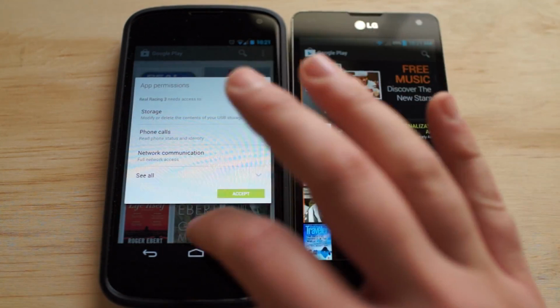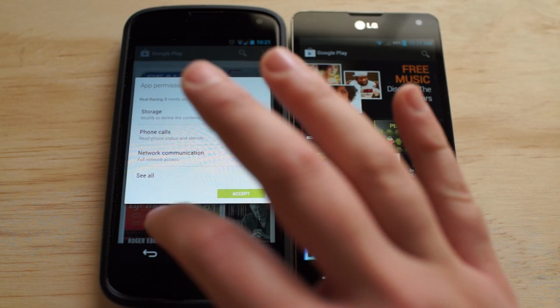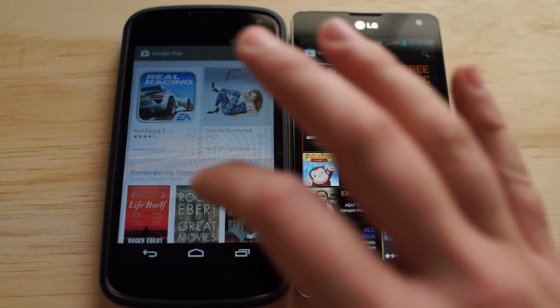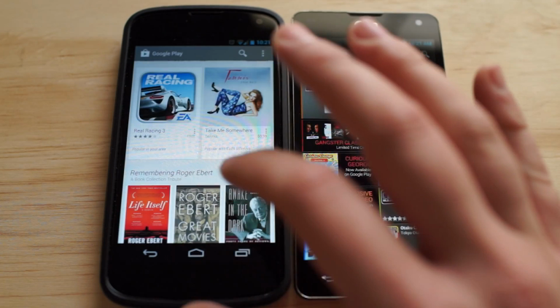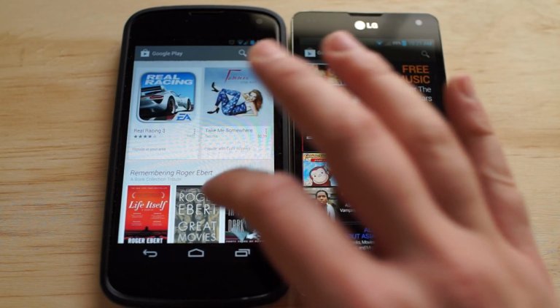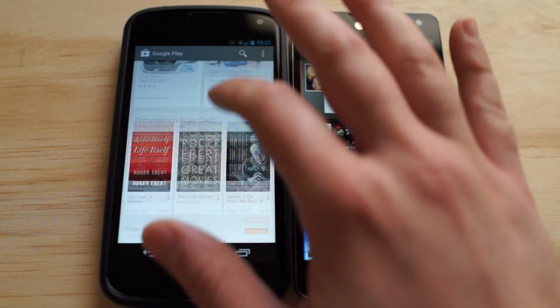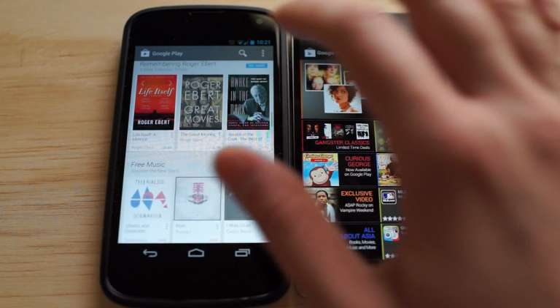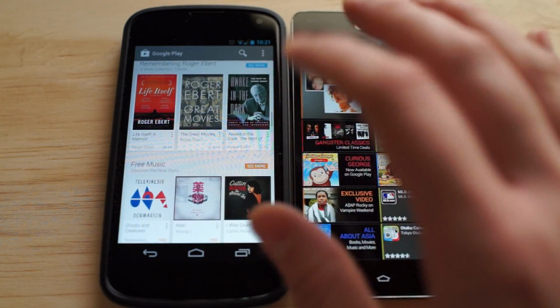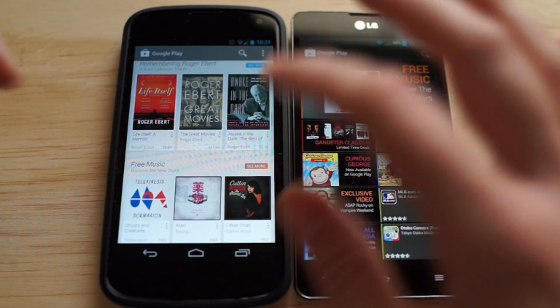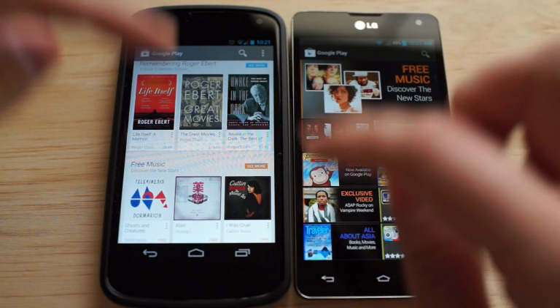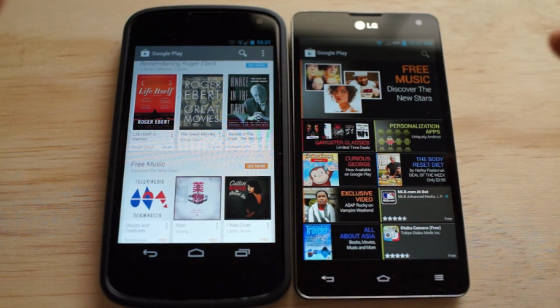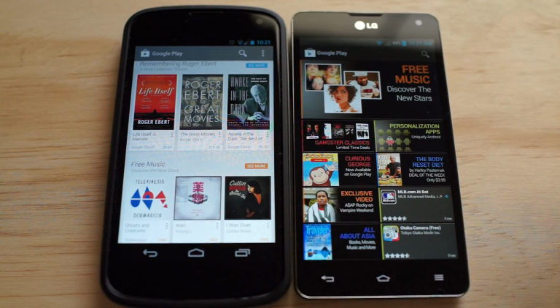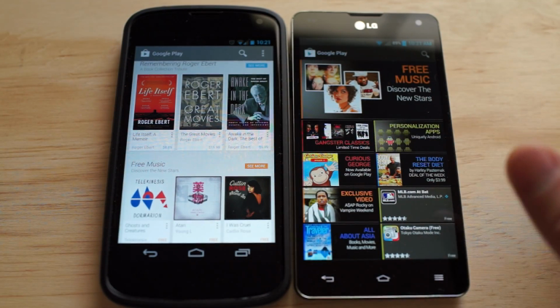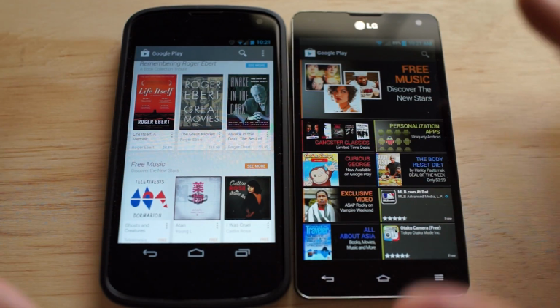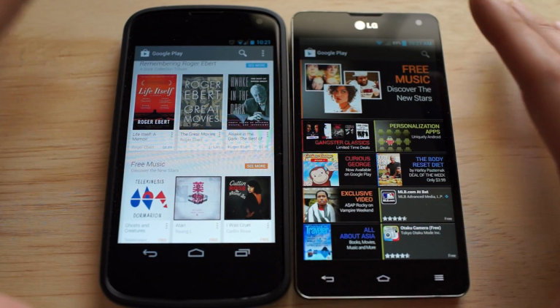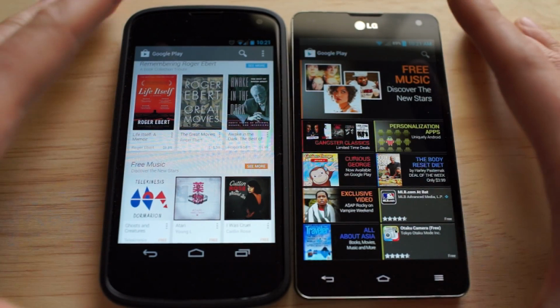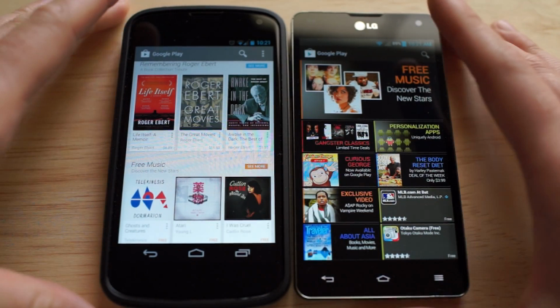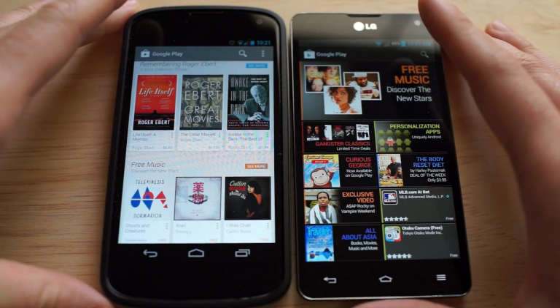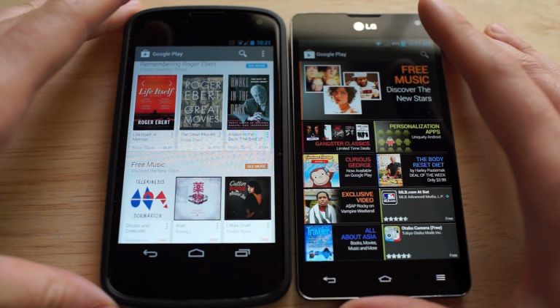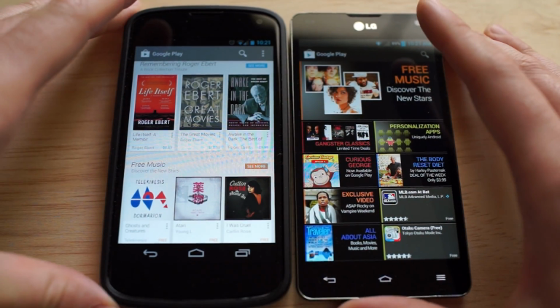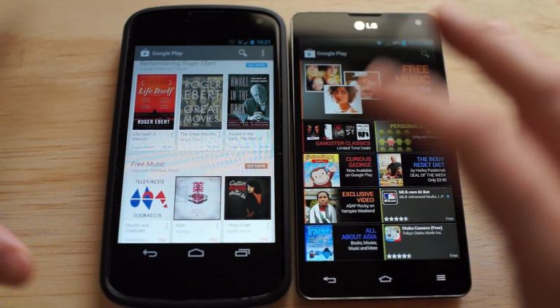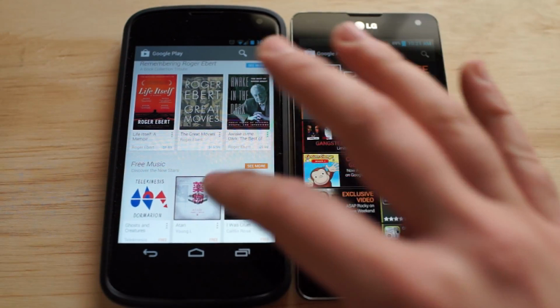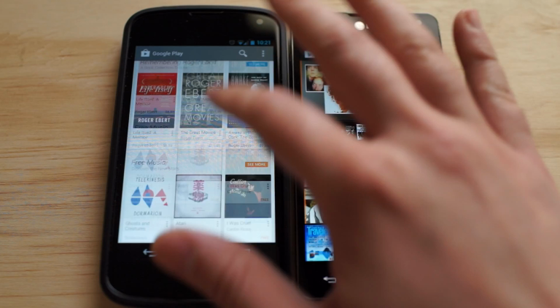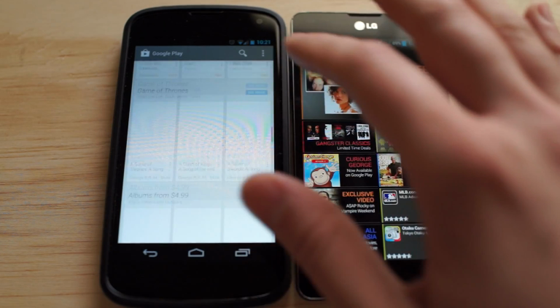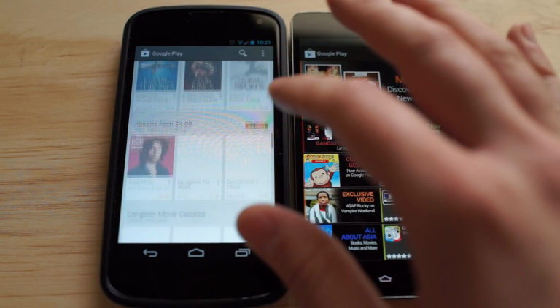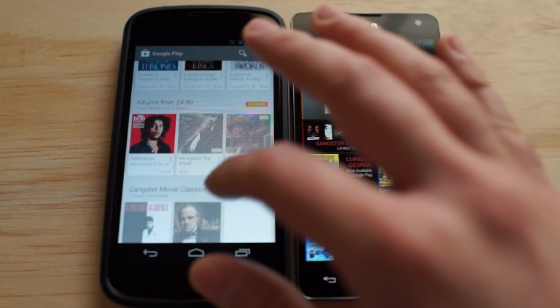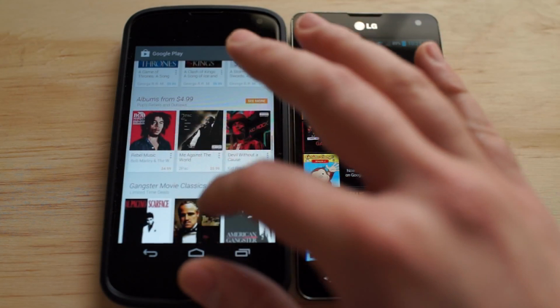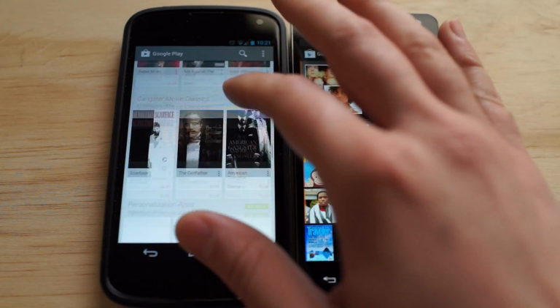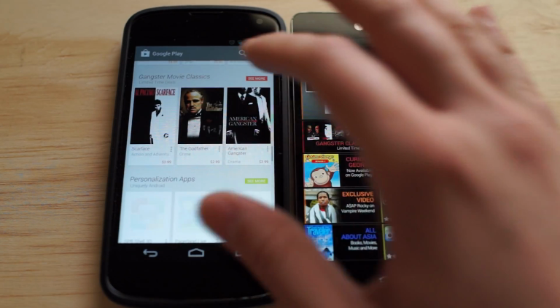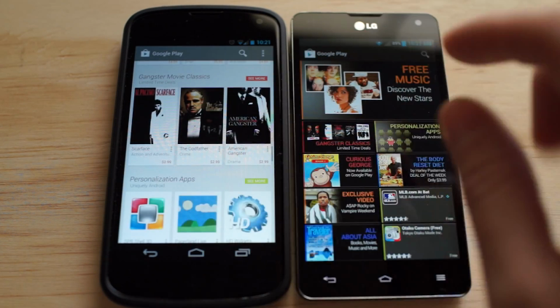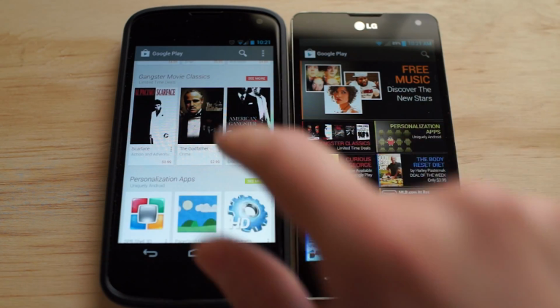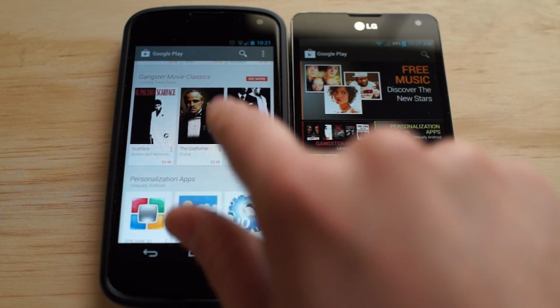Right off the bat, you don't really have to do much. They just want to make it as simple as possible for people to download, install, and find new content.